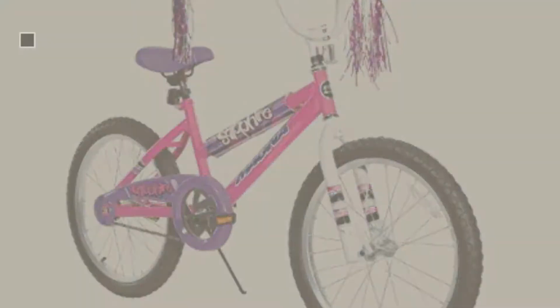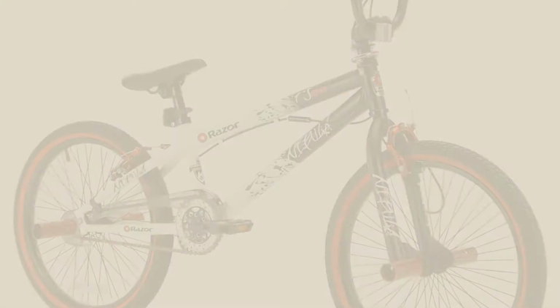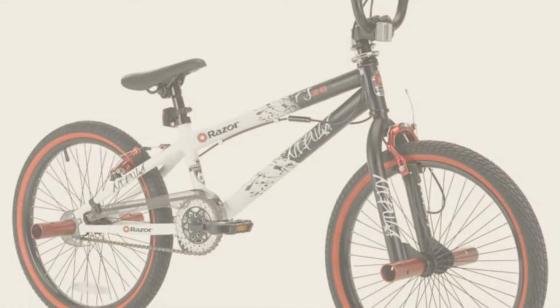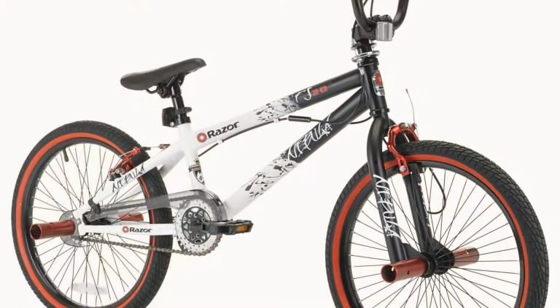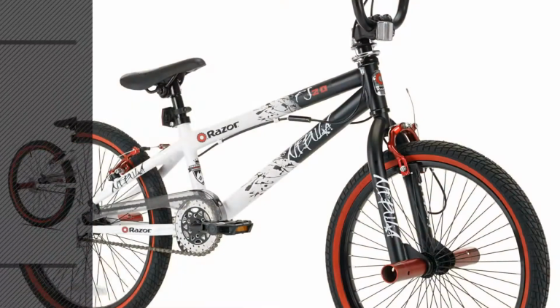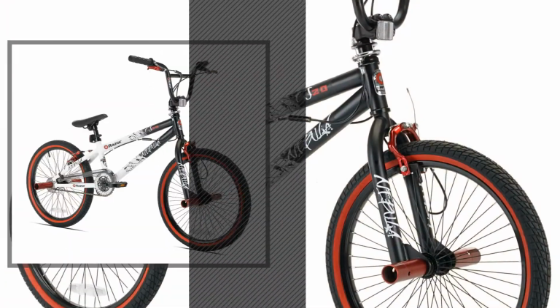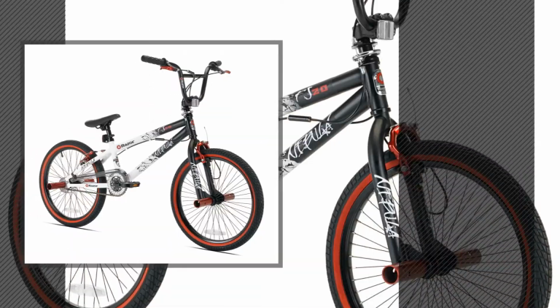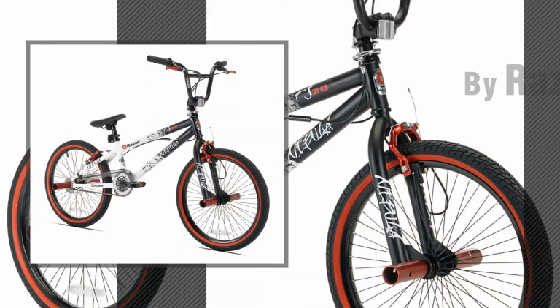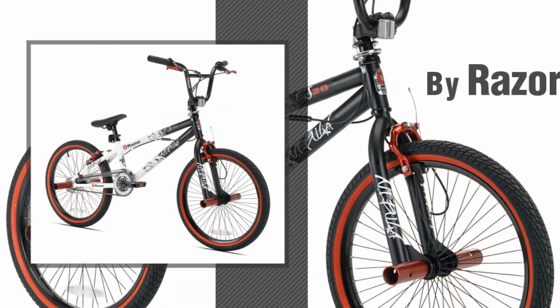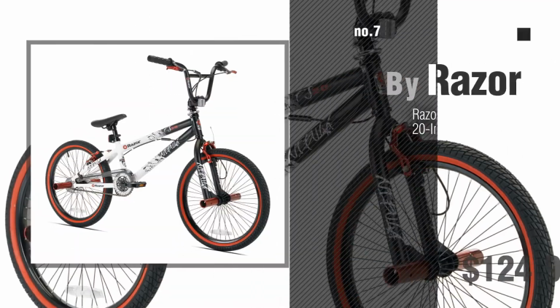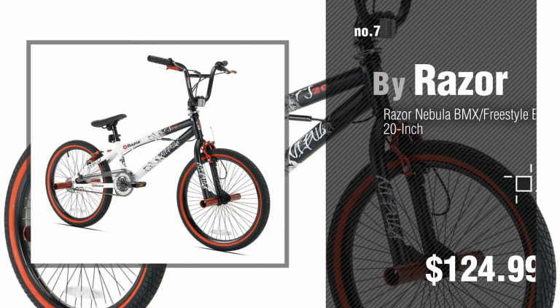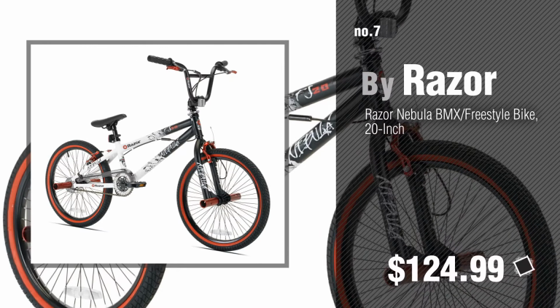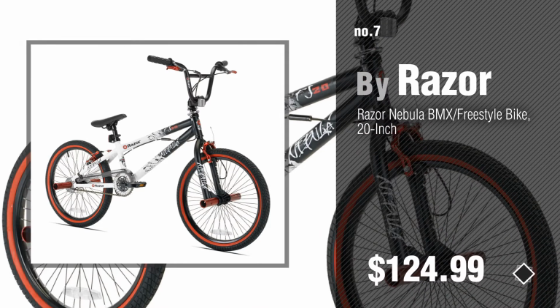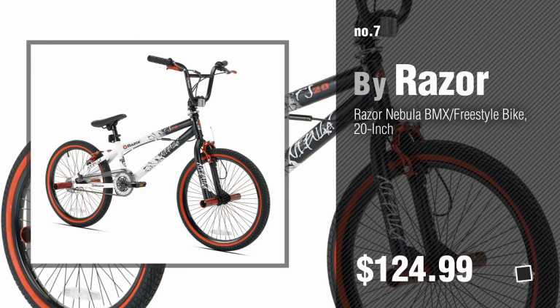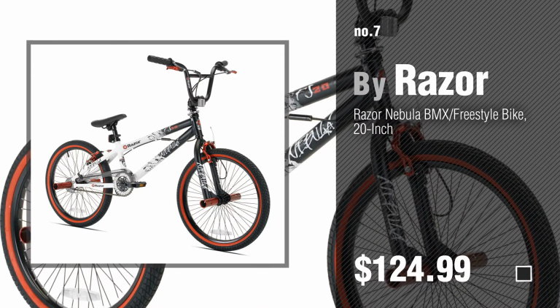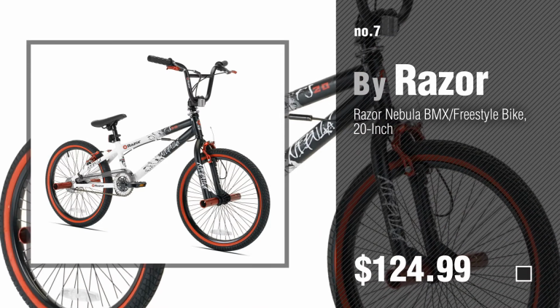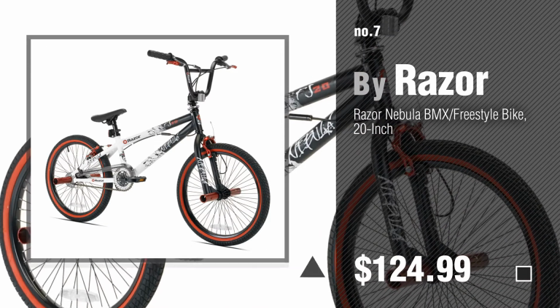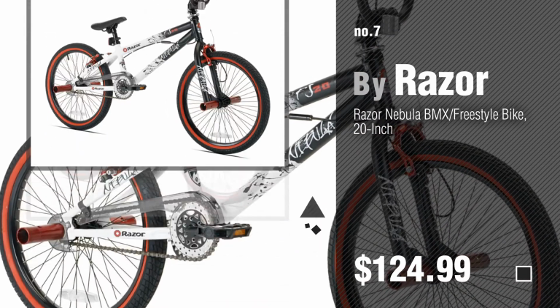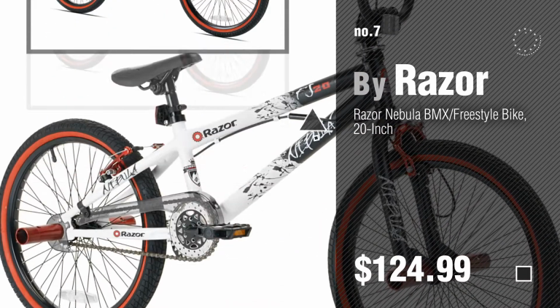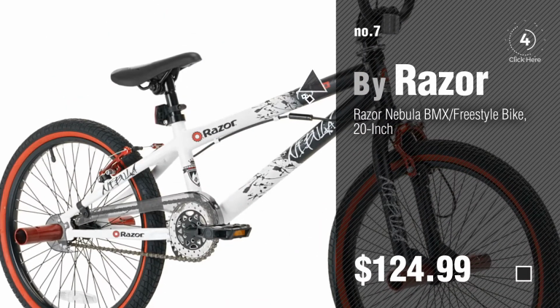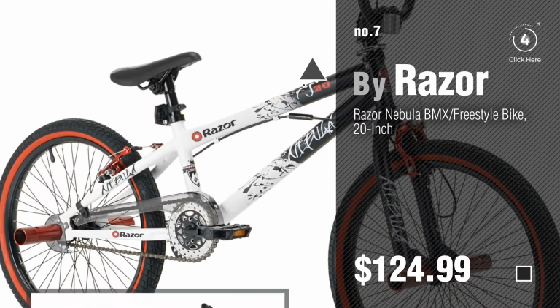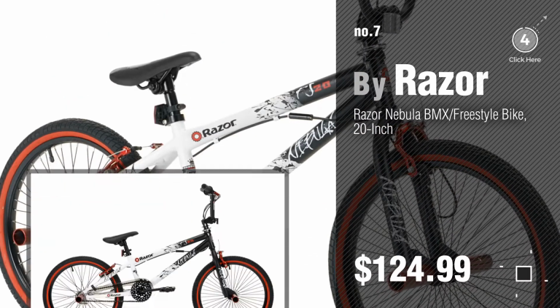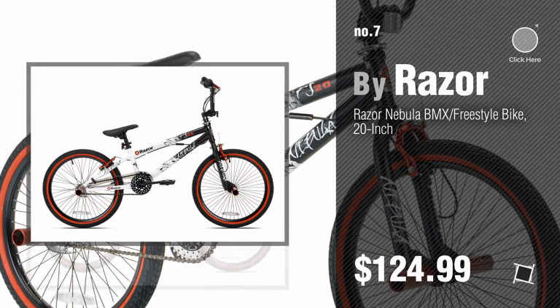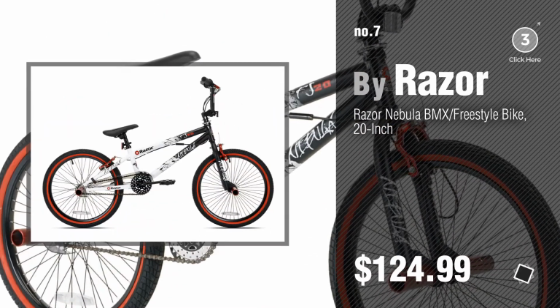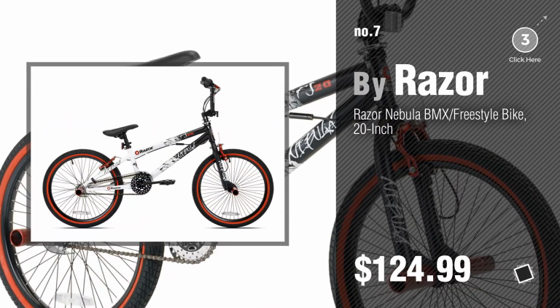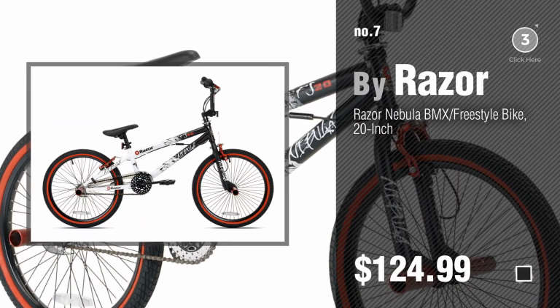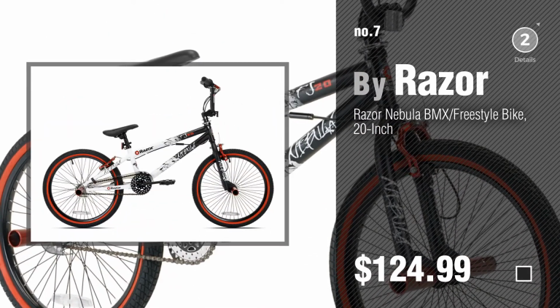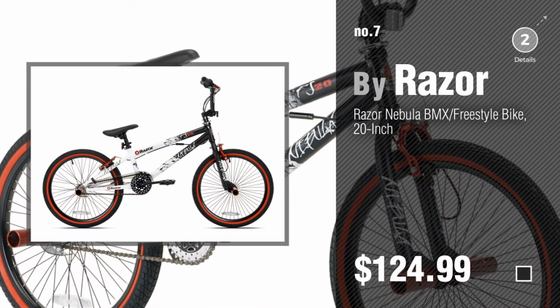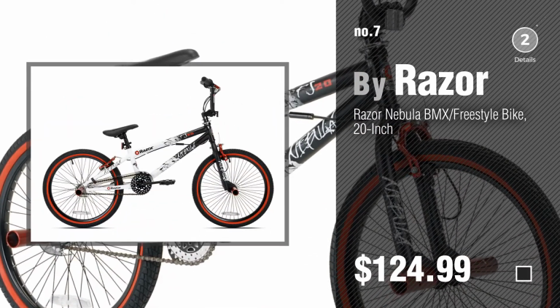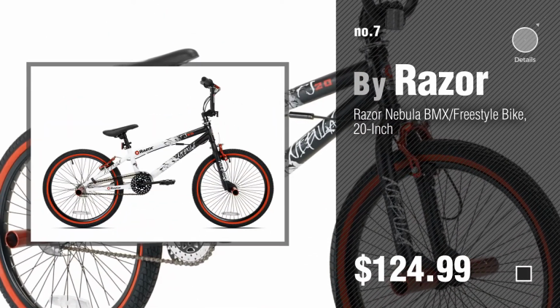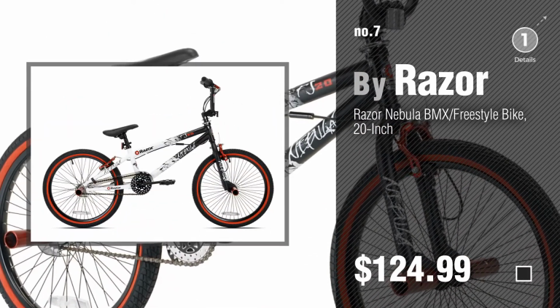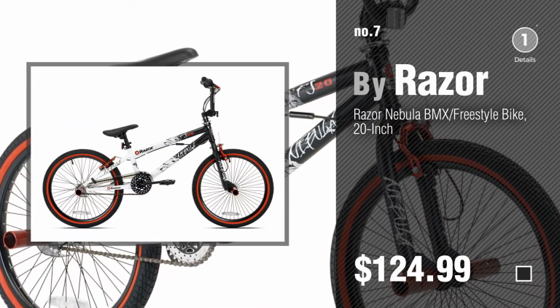Number 7, by Razer. Click the circle in the corner to find more amazing products and gift ideas.